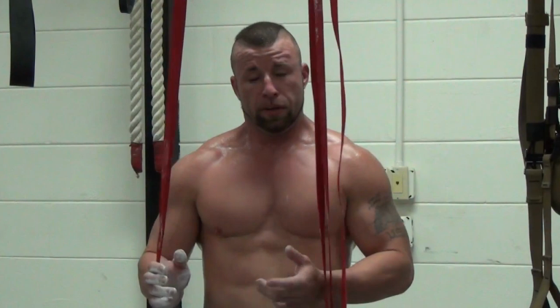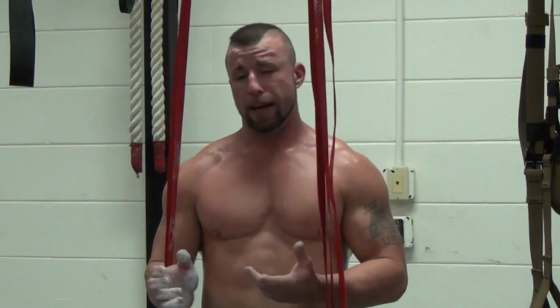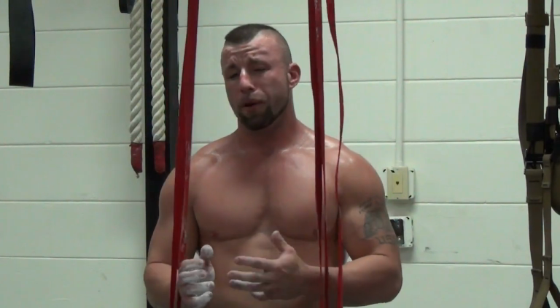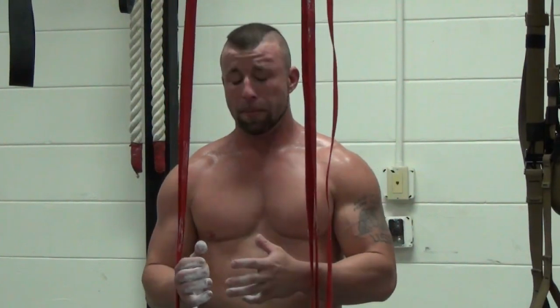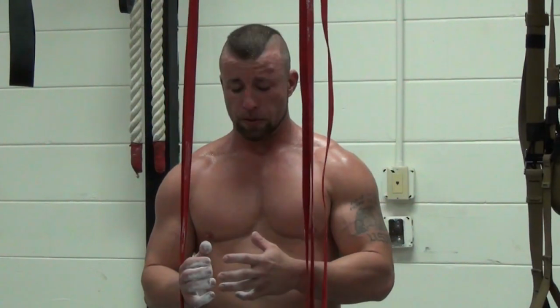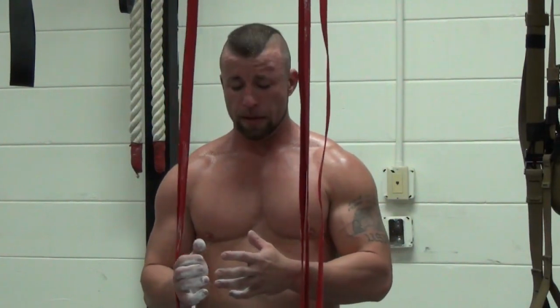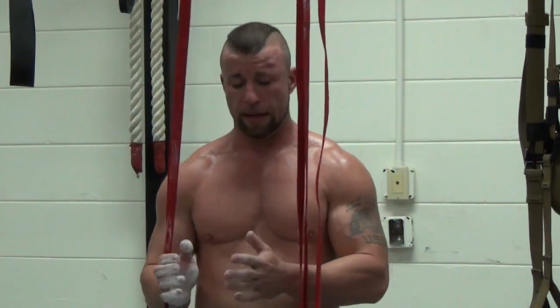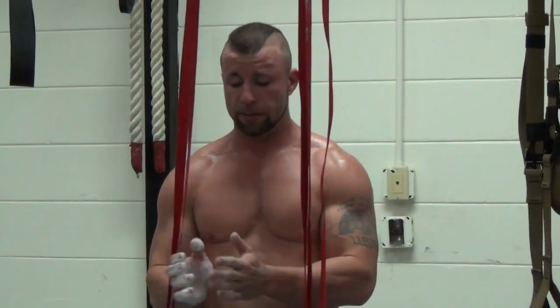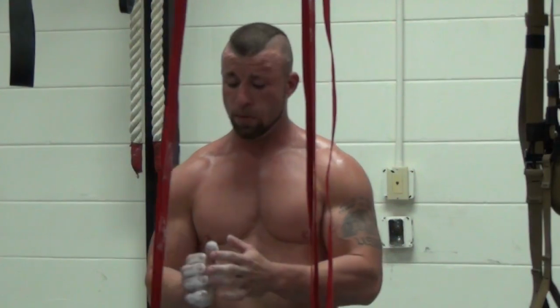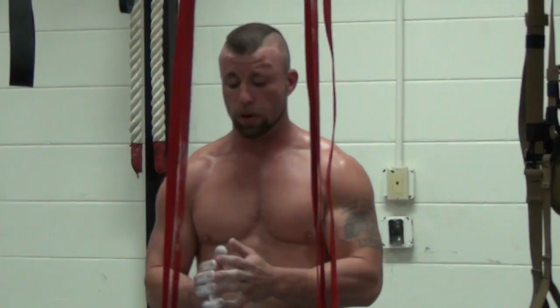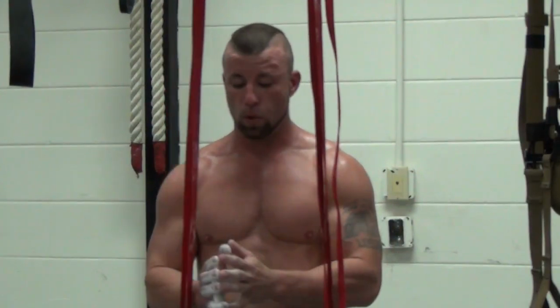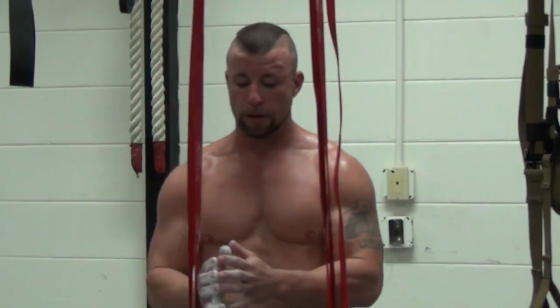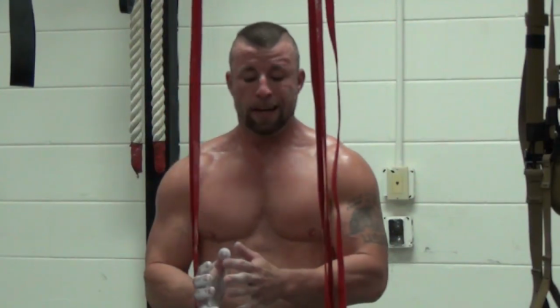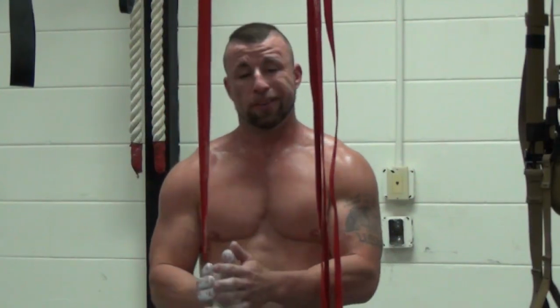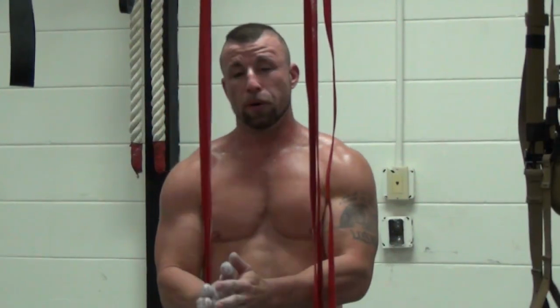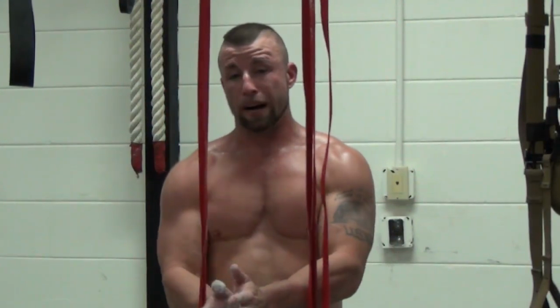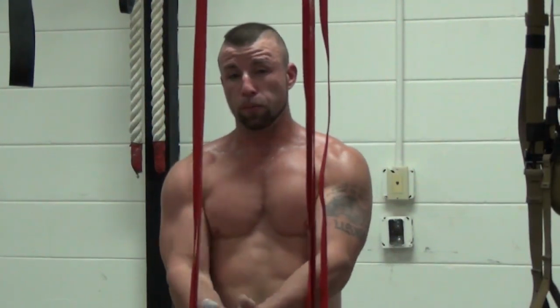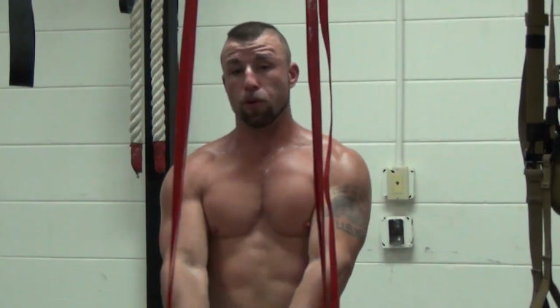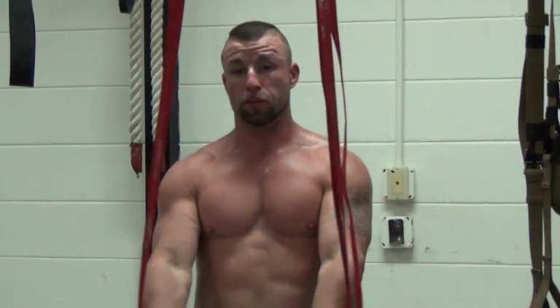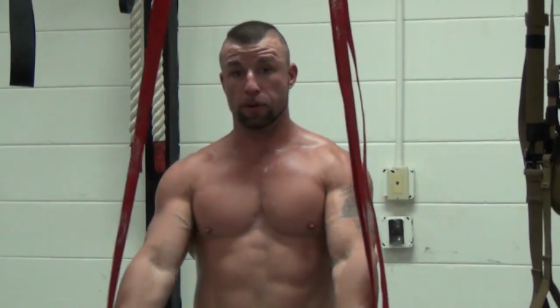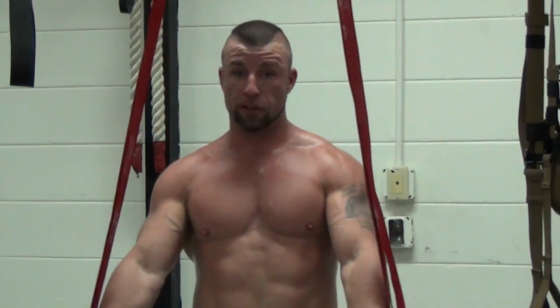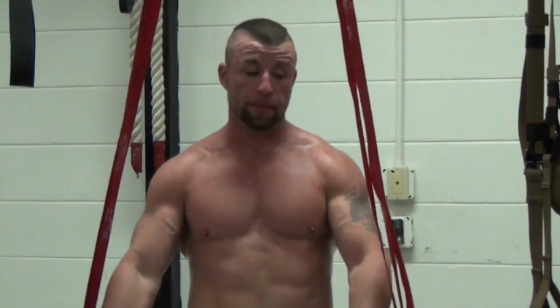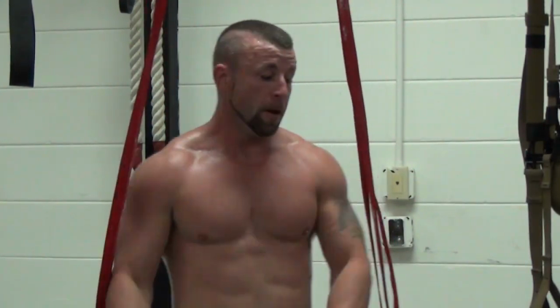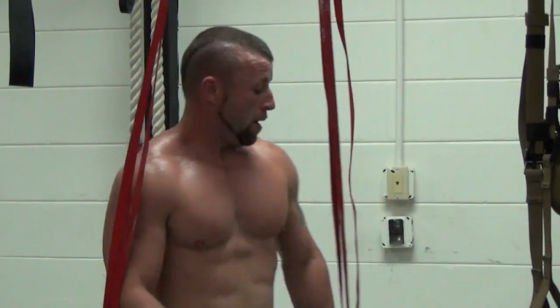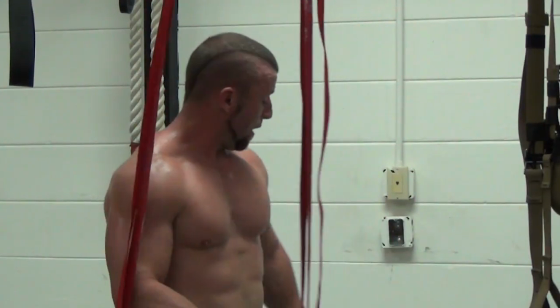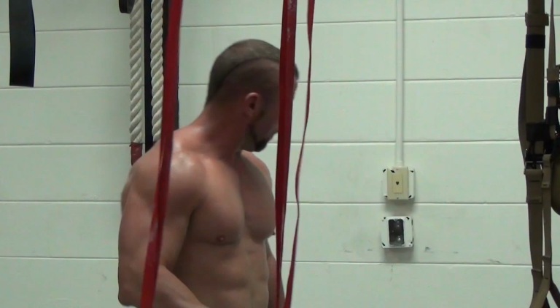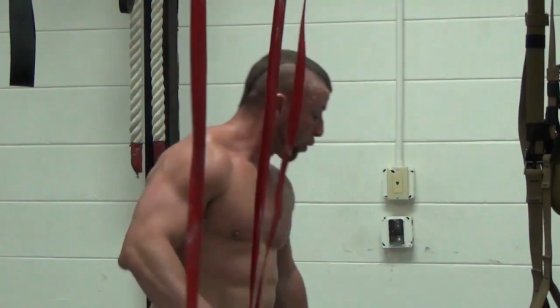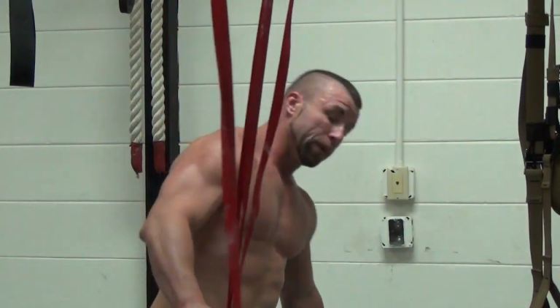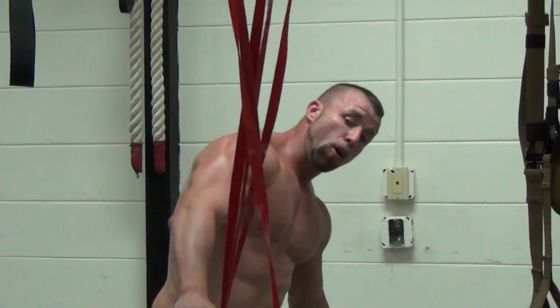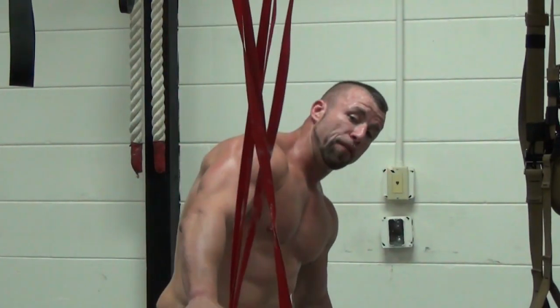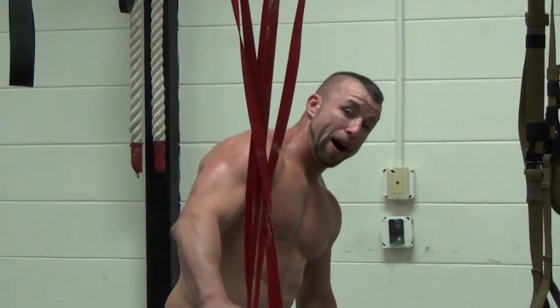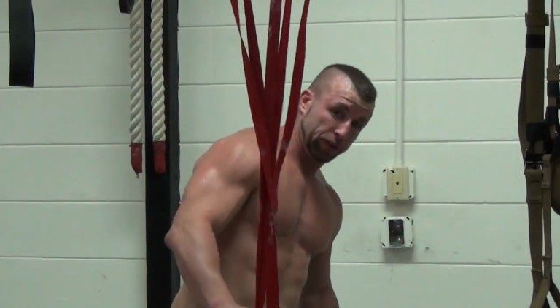Today, what I'm going to be doing is we're going to work into an iron cross progression. We're going to be going off the box.